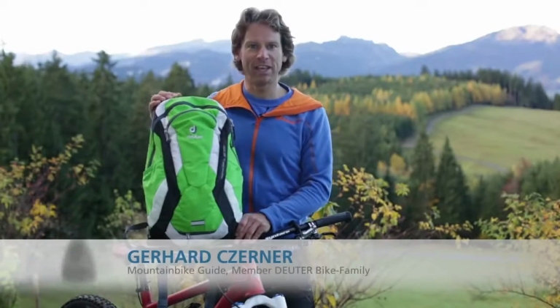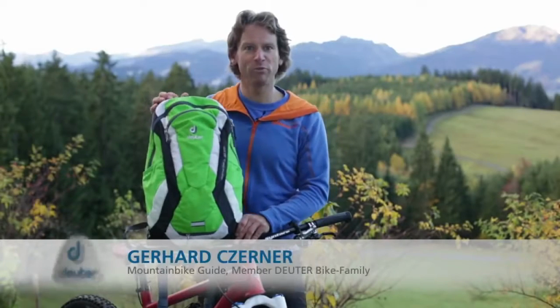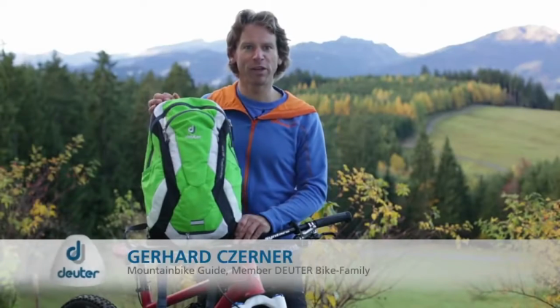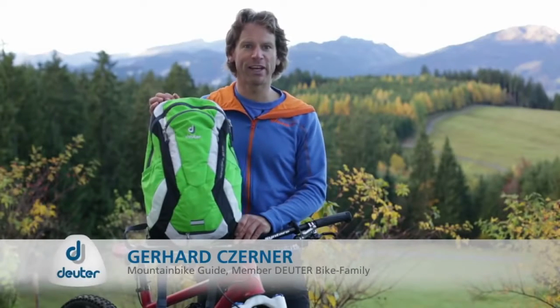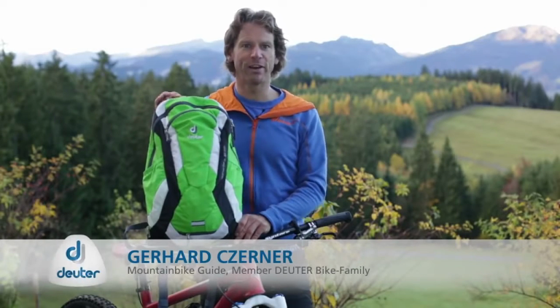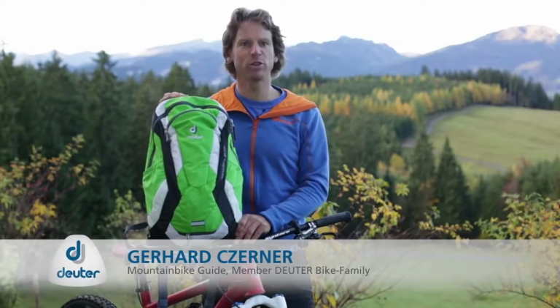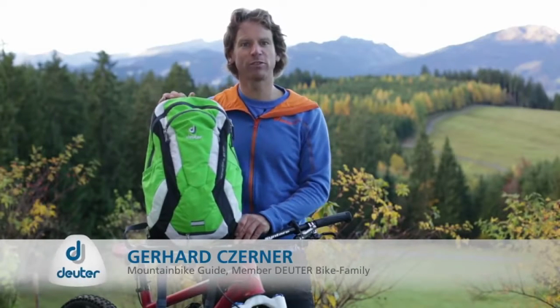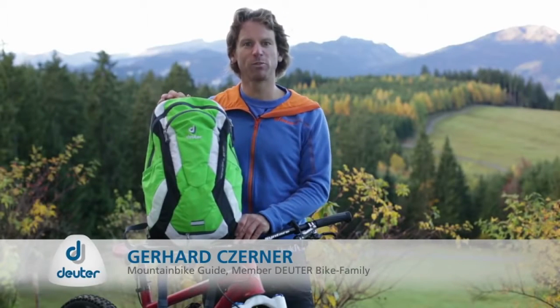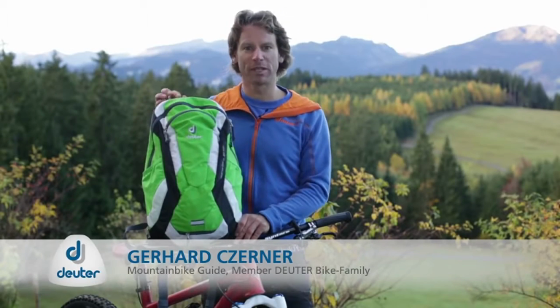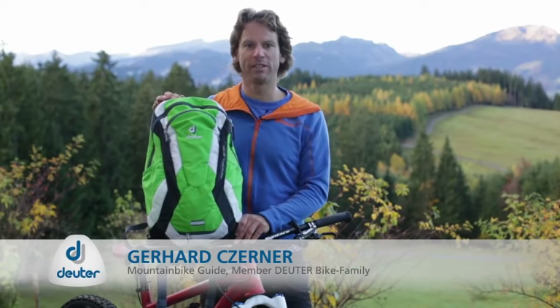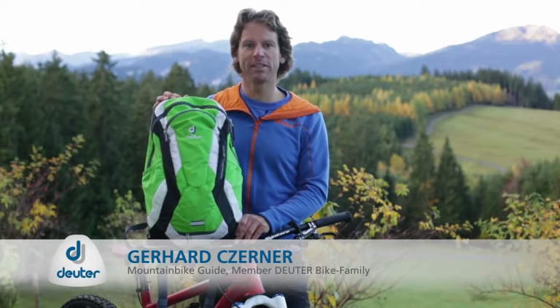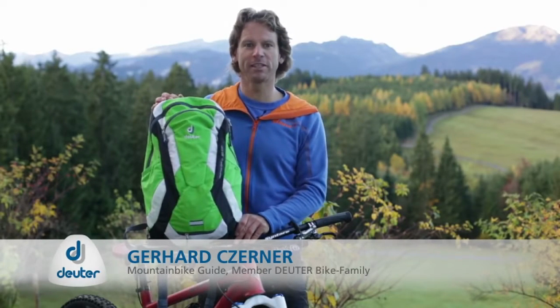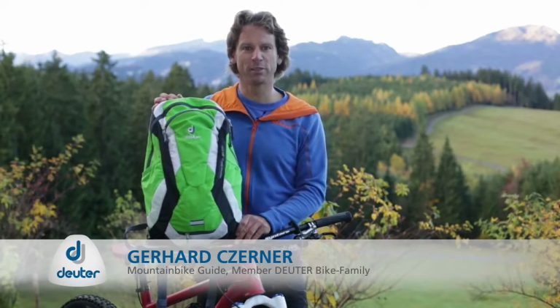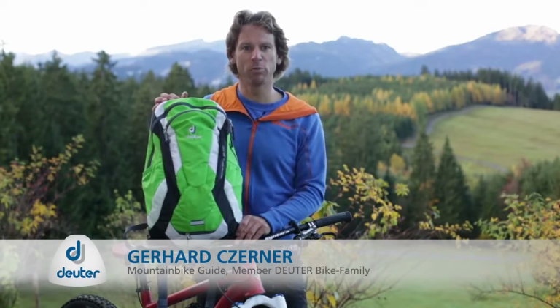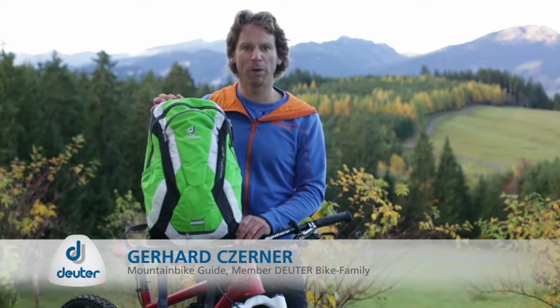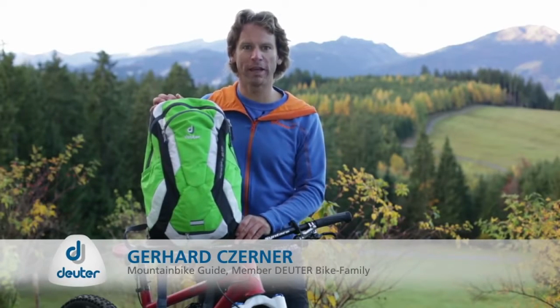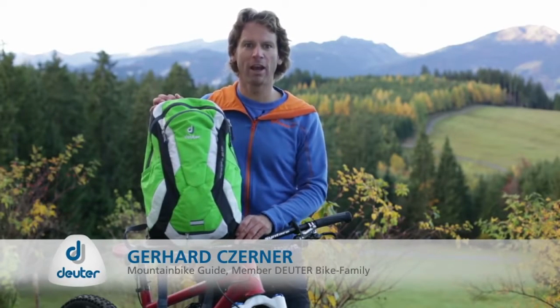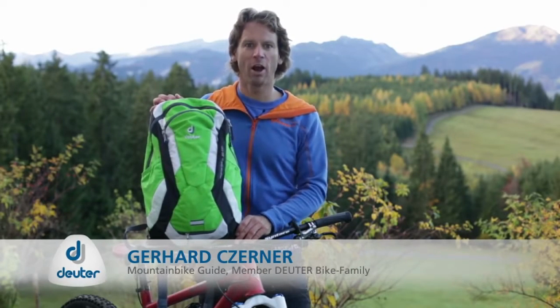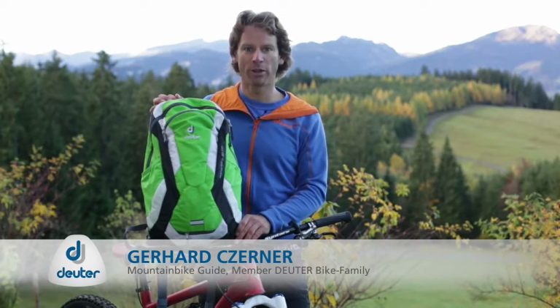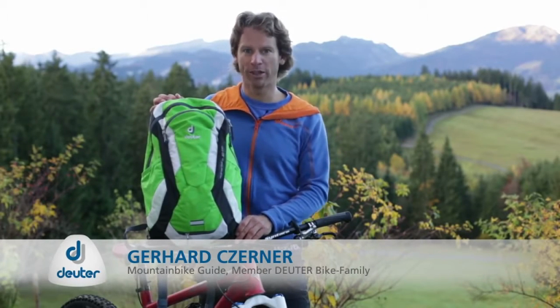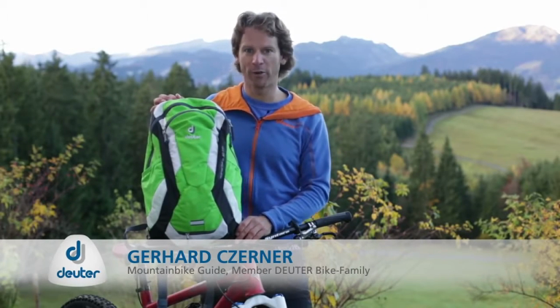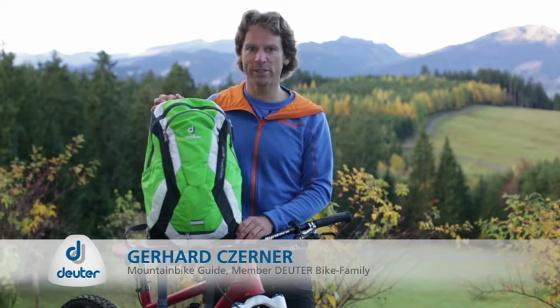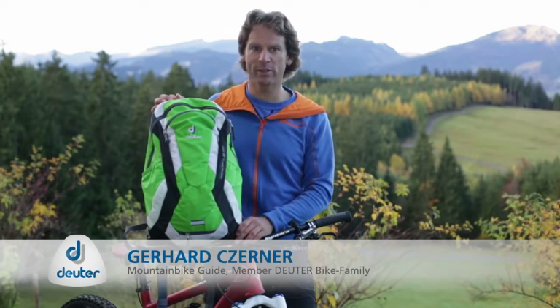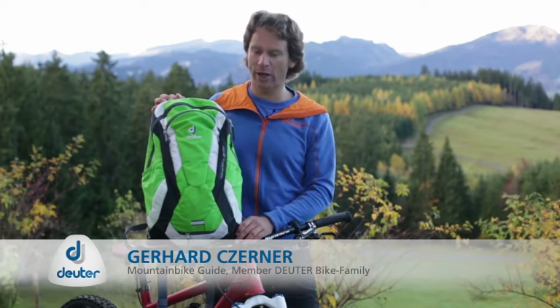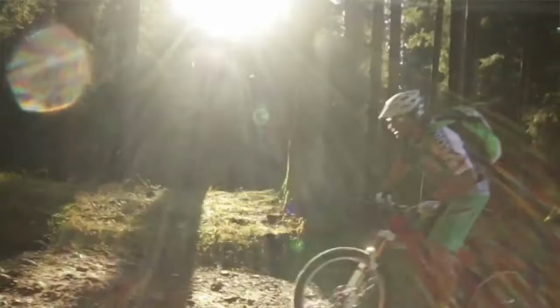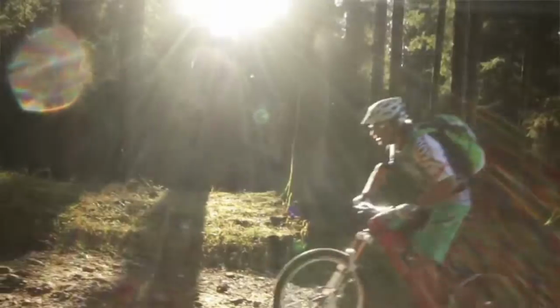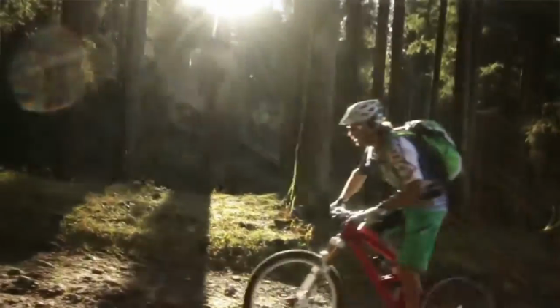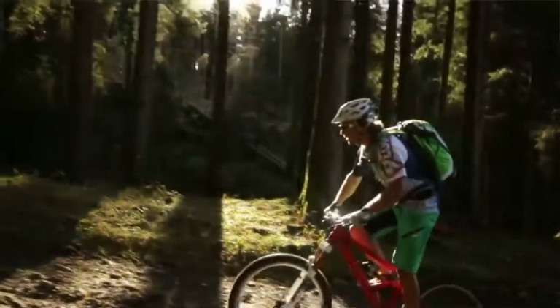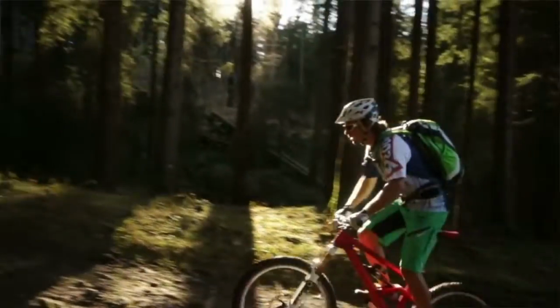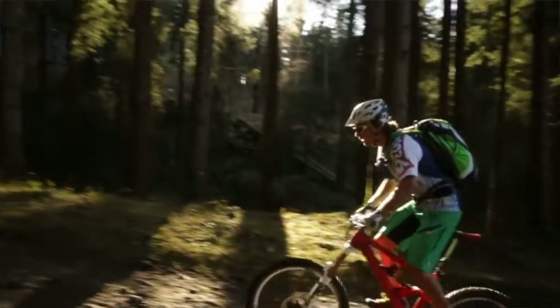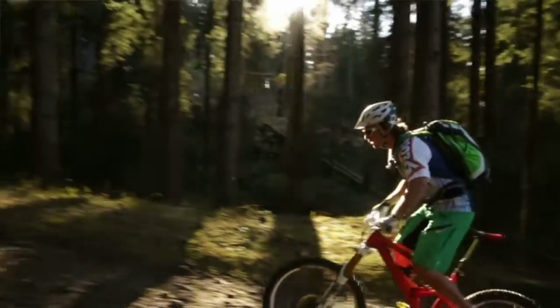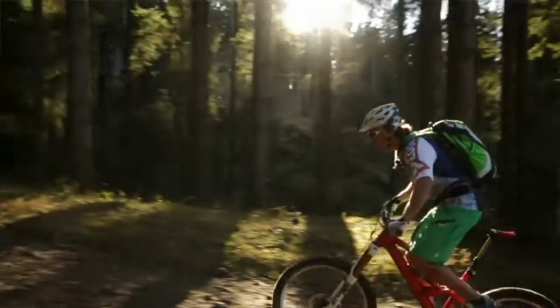With its comprehensive detailing, the Superbike is the go-to pack for mountain biking this season.